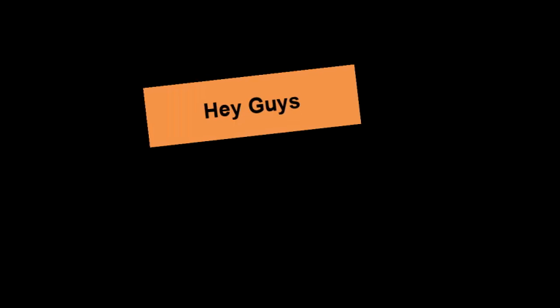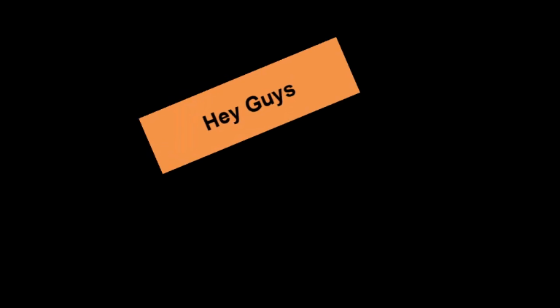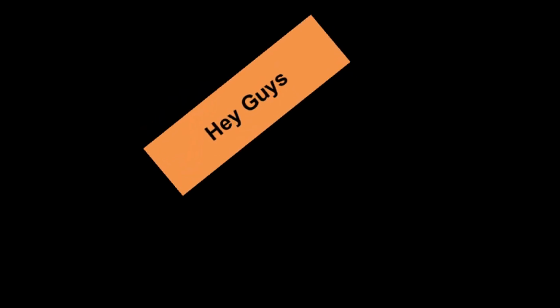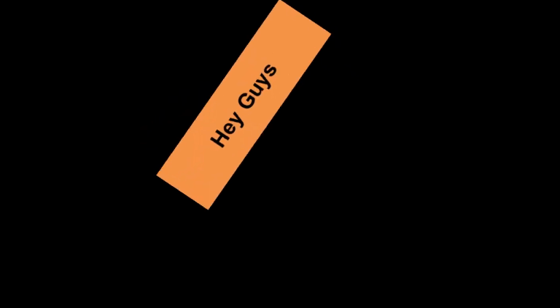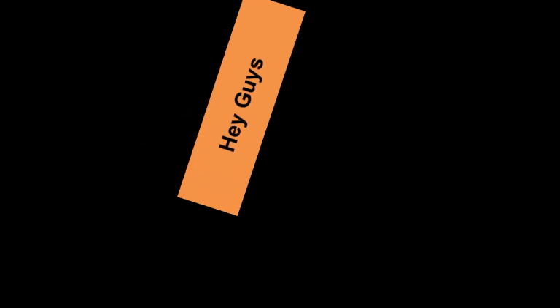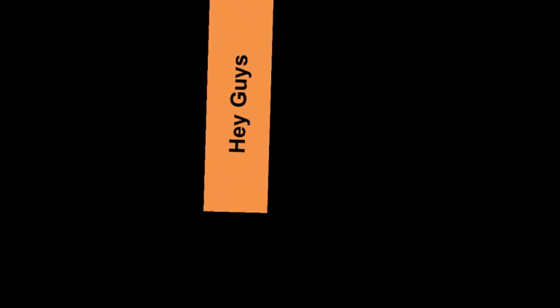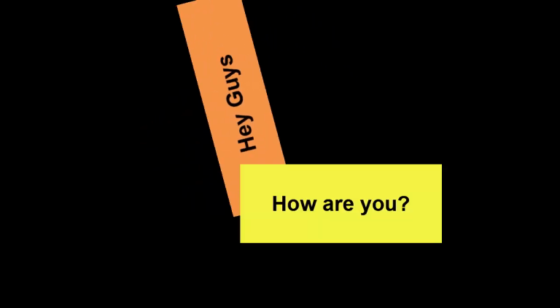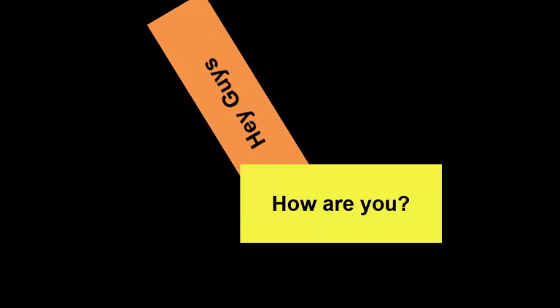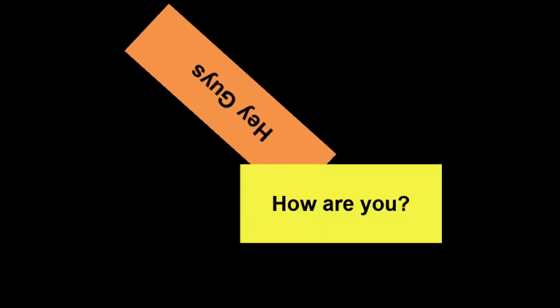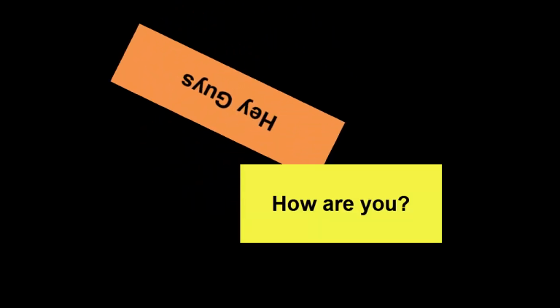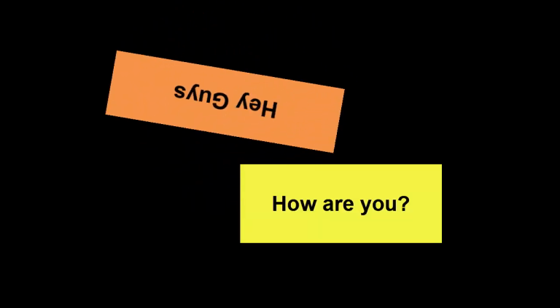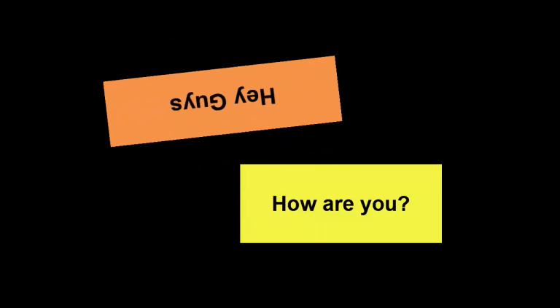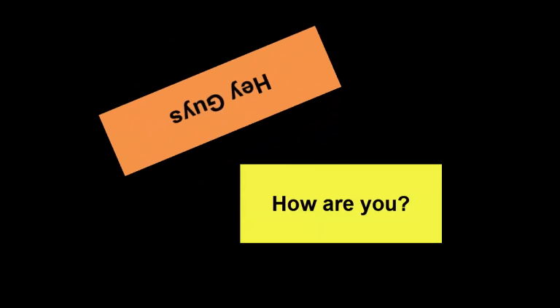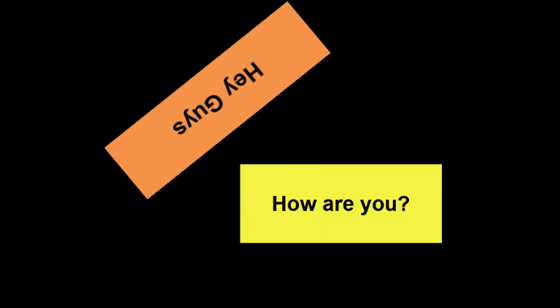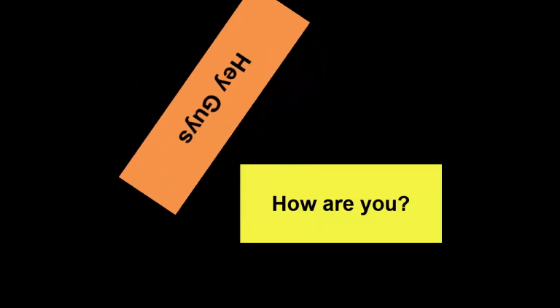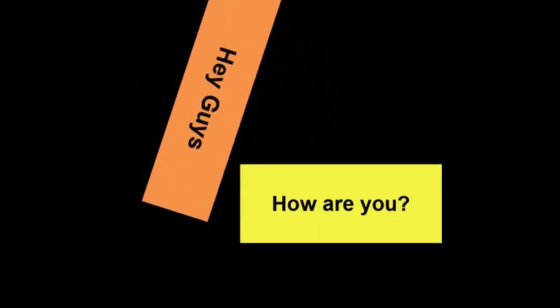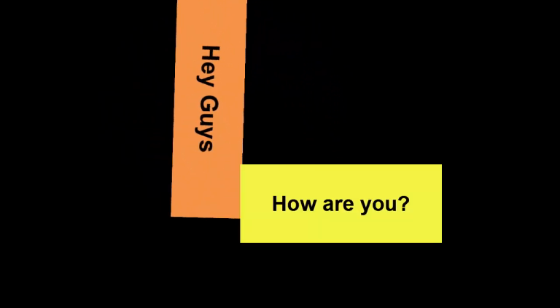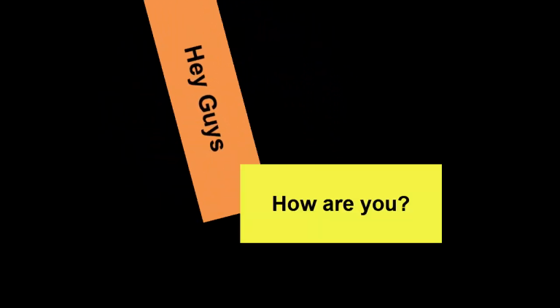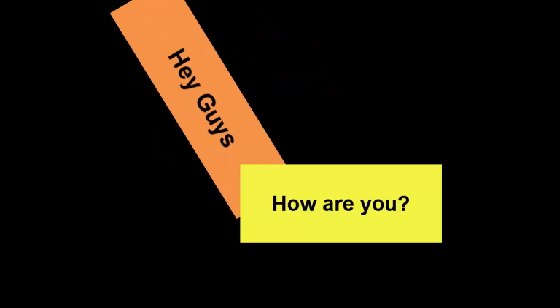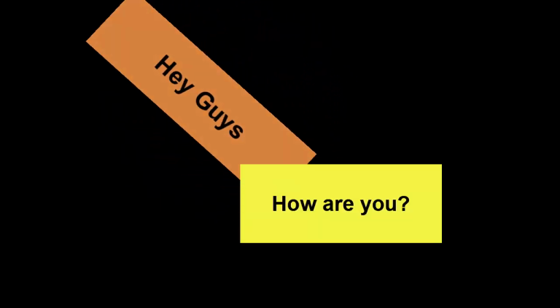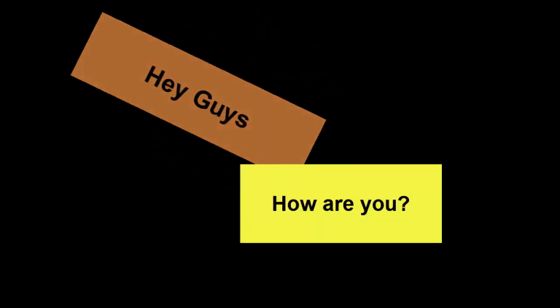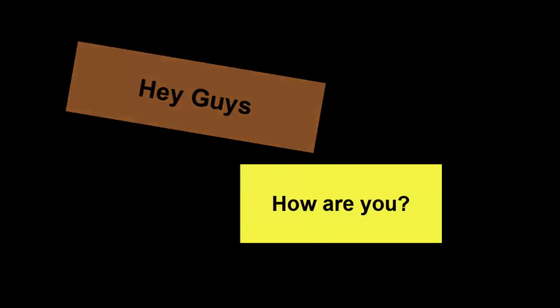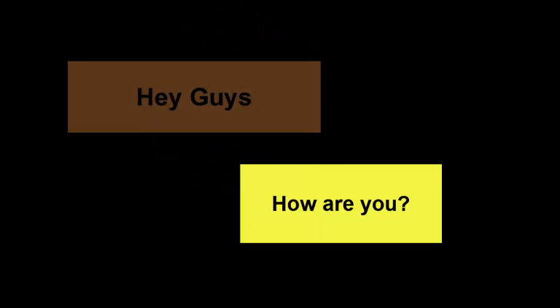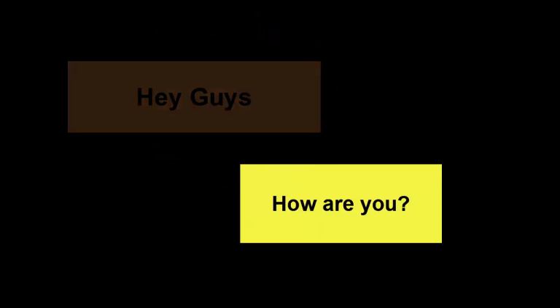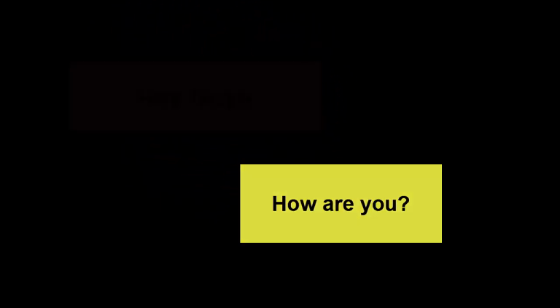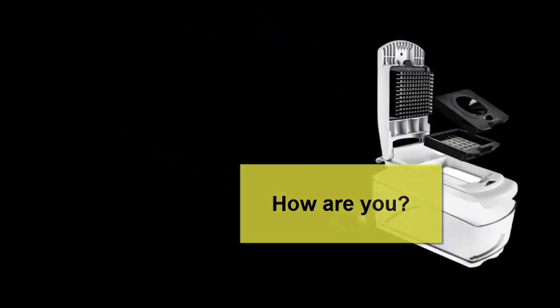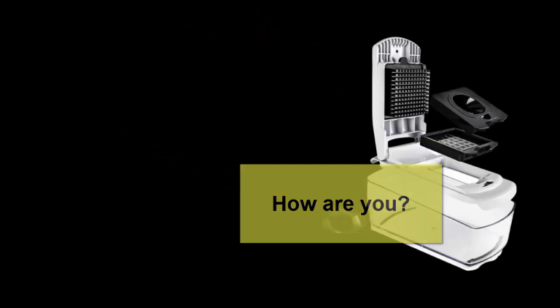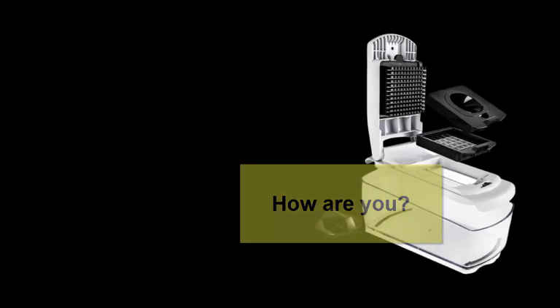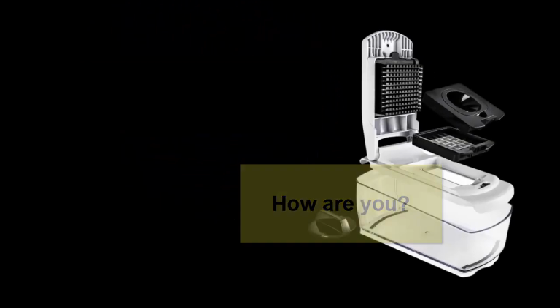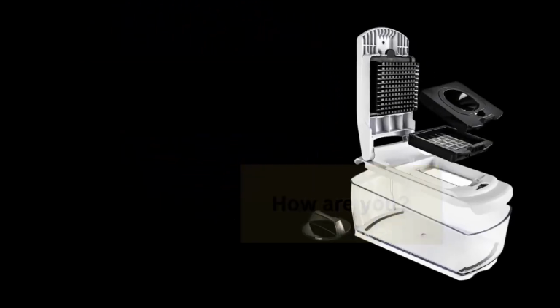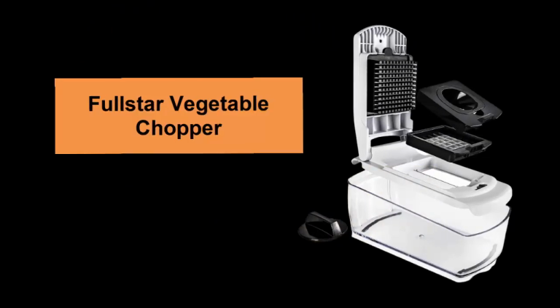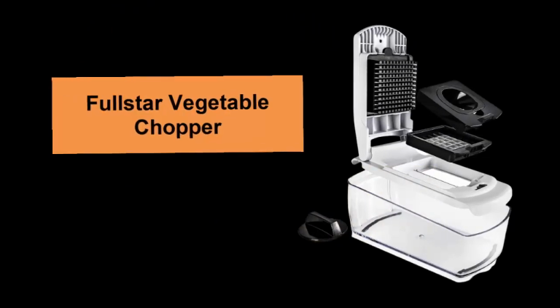Hey guys! How are you? Now I discuss the best products on Amazon.